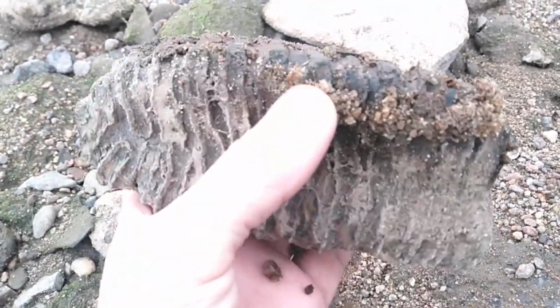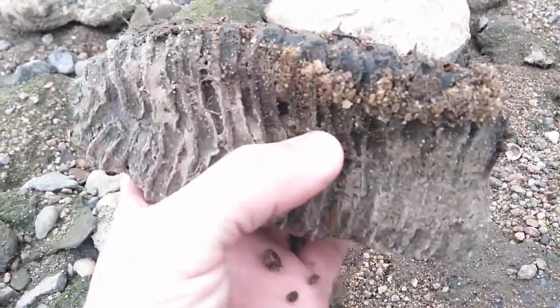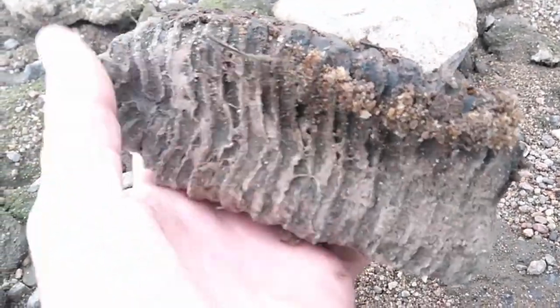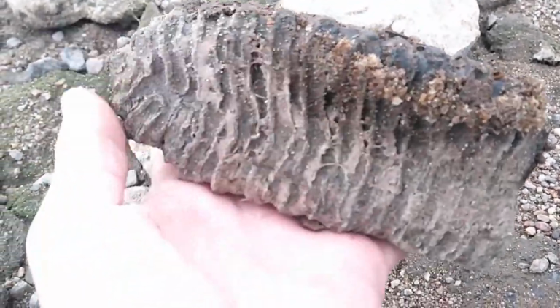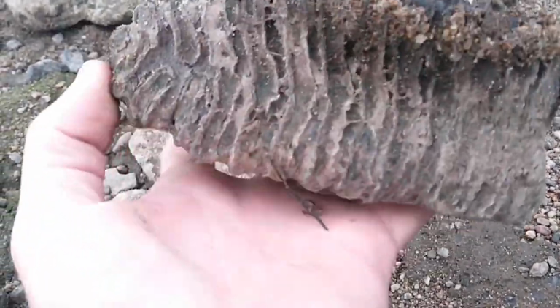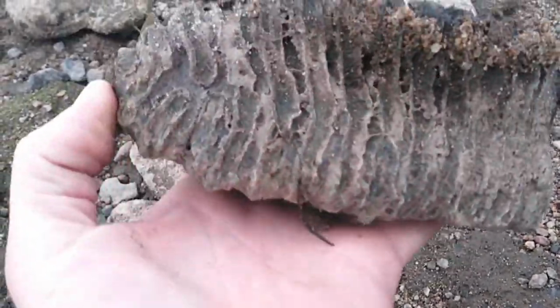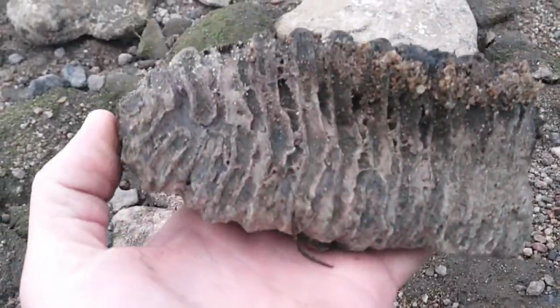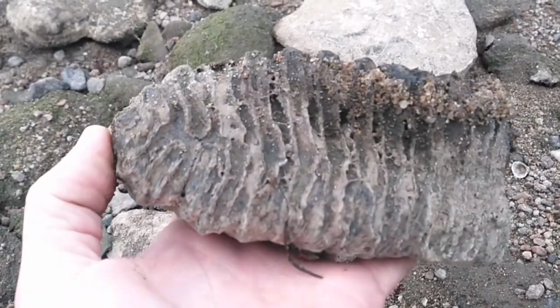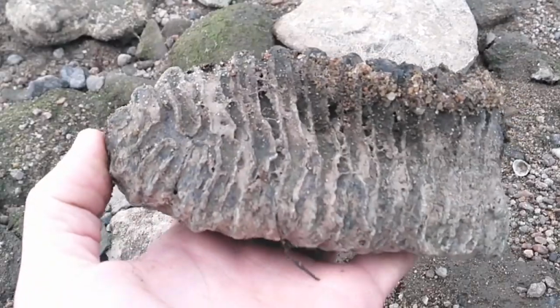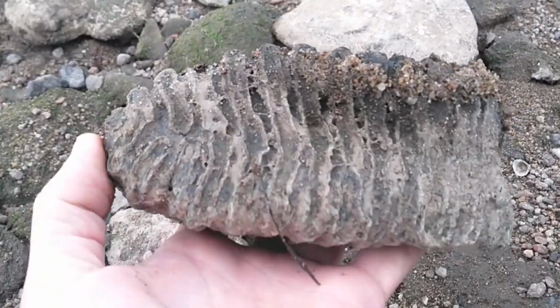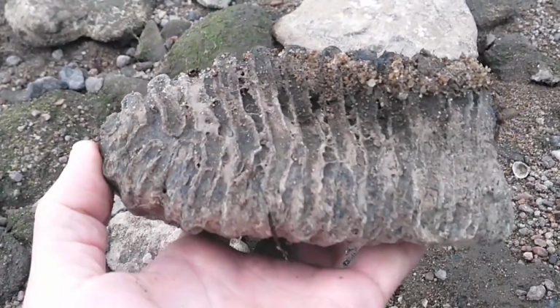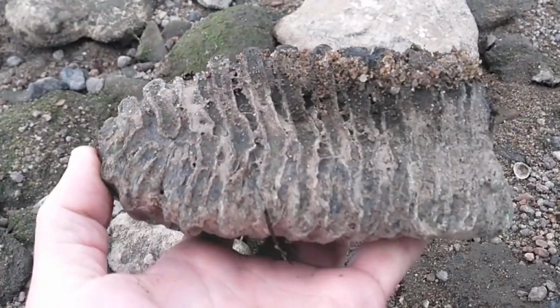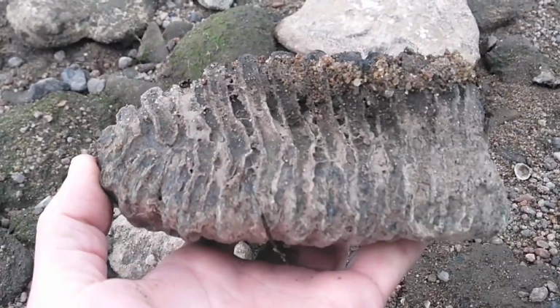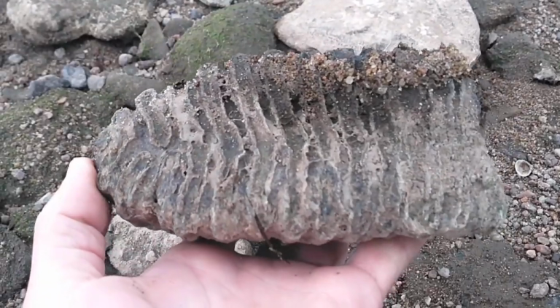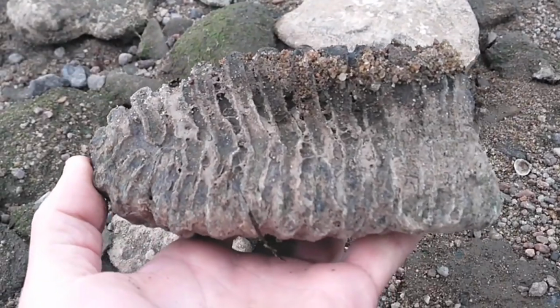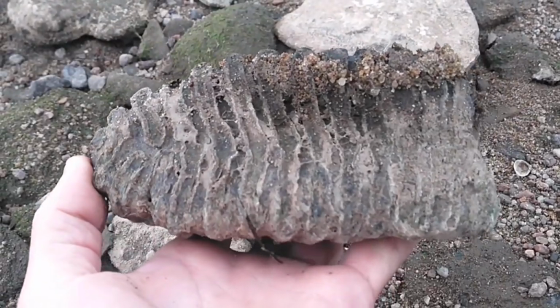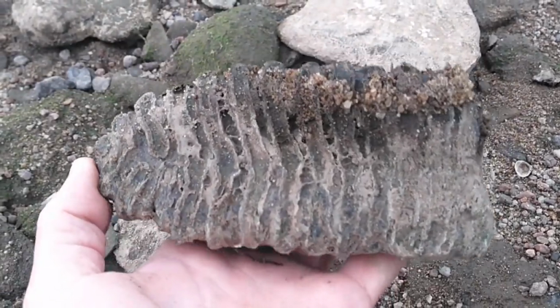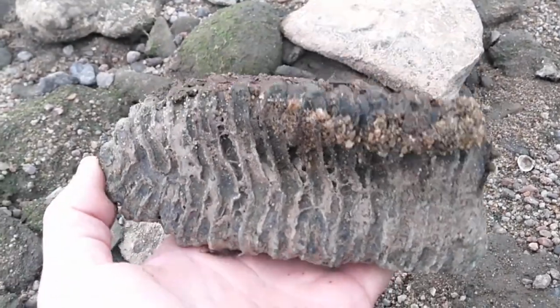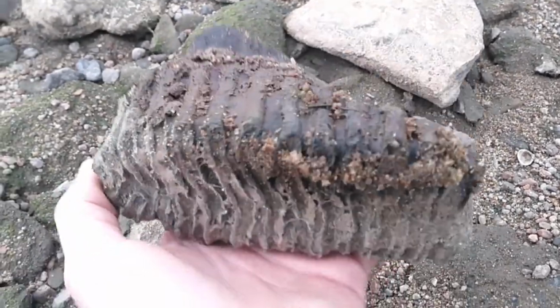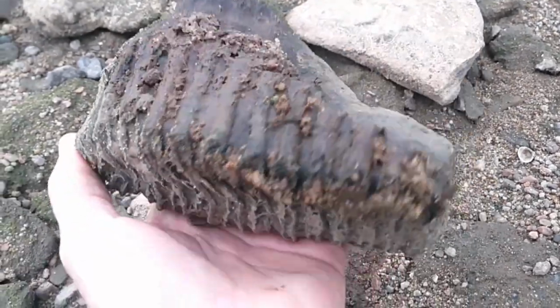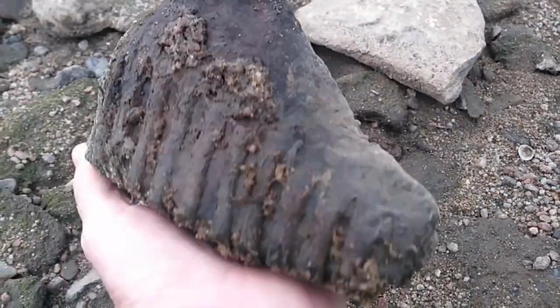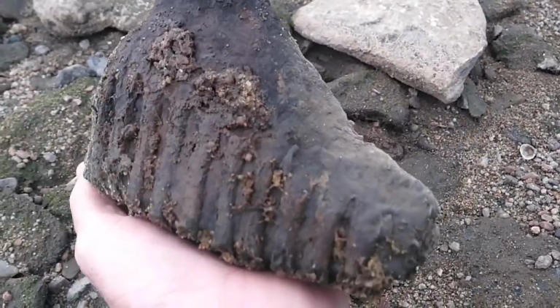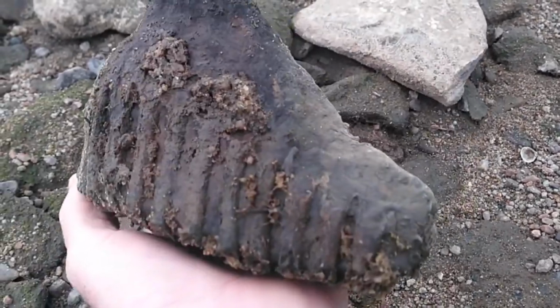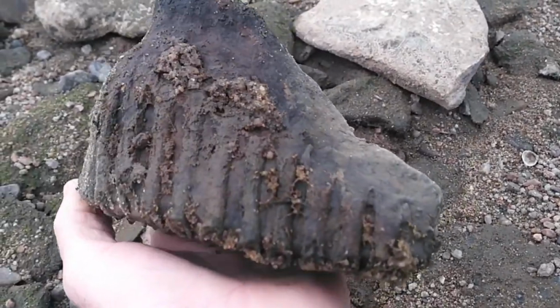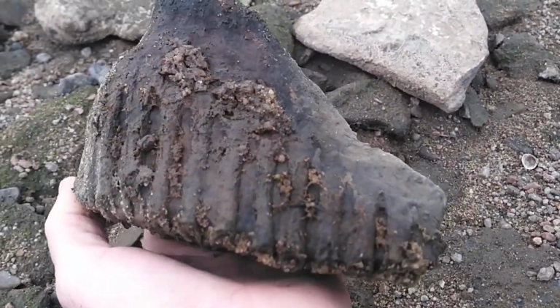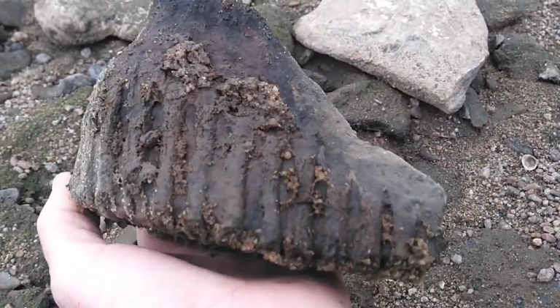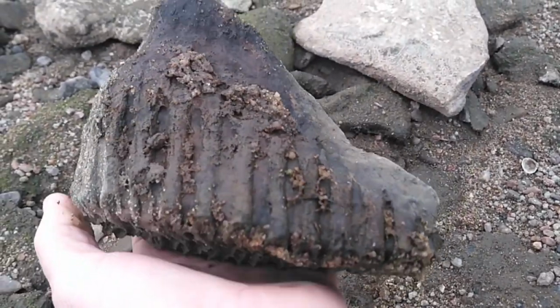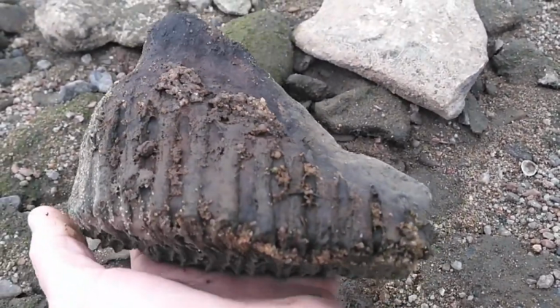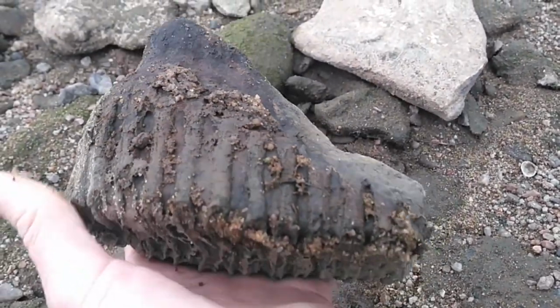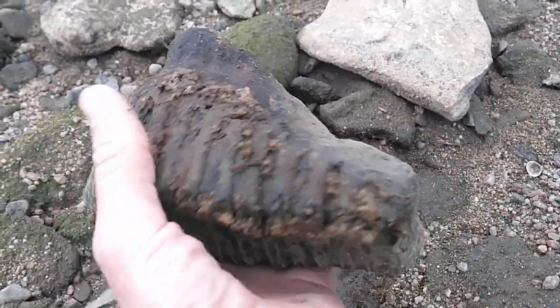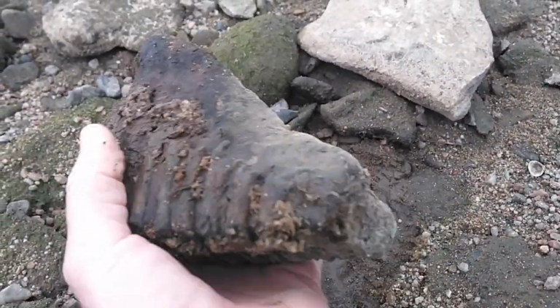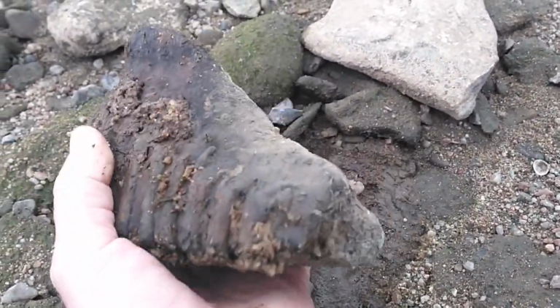I'll give you a better look at it once I get it home and get it cleaned up. That's a nice little mammoth tooth.